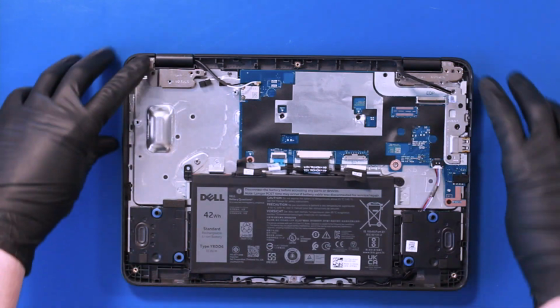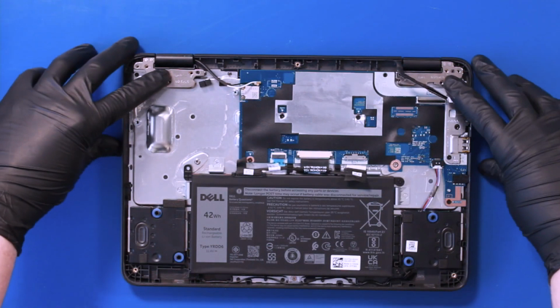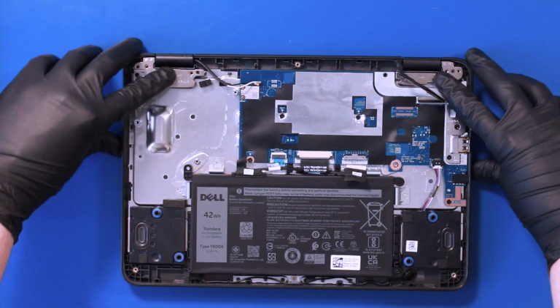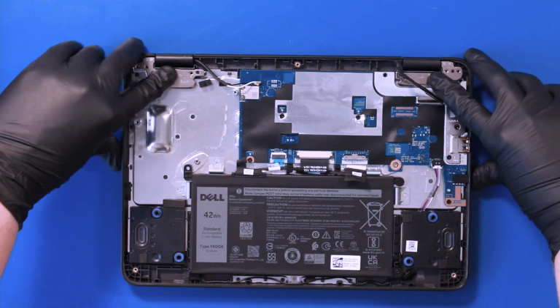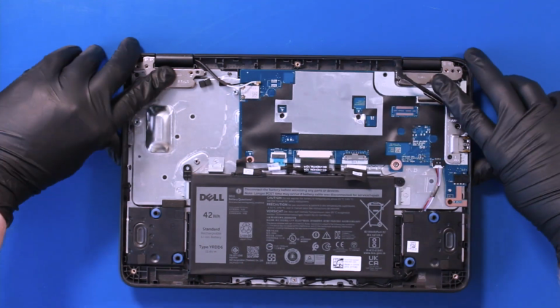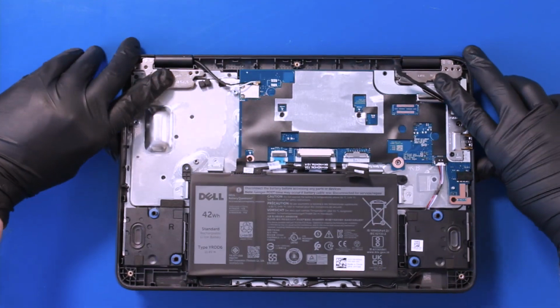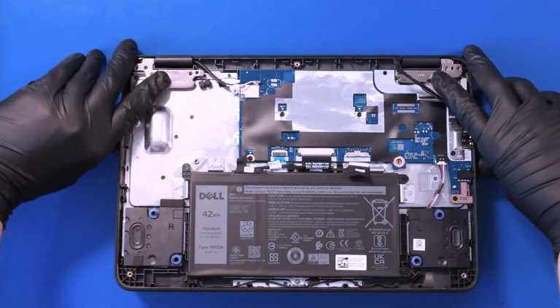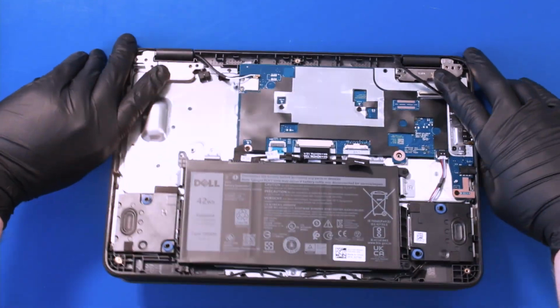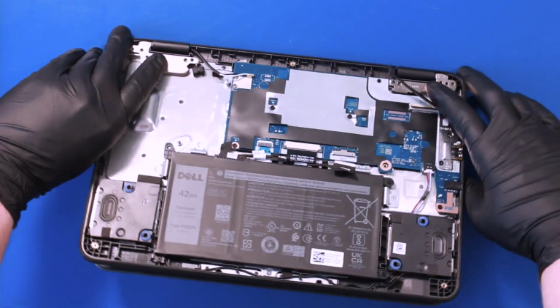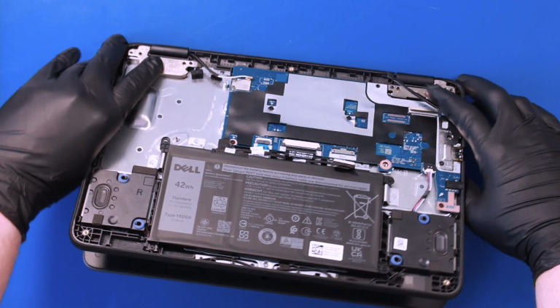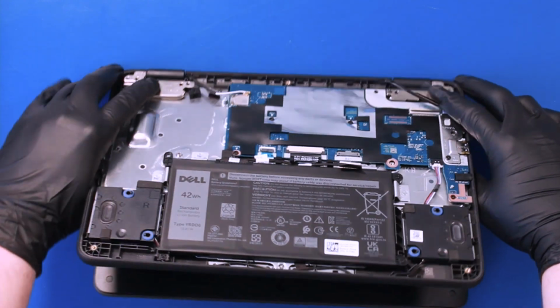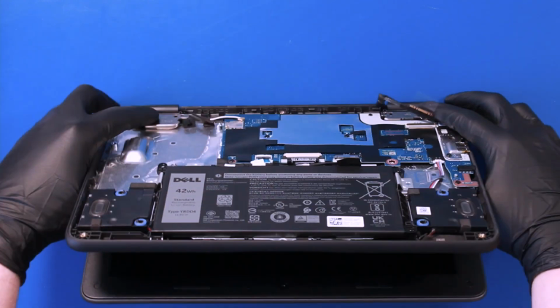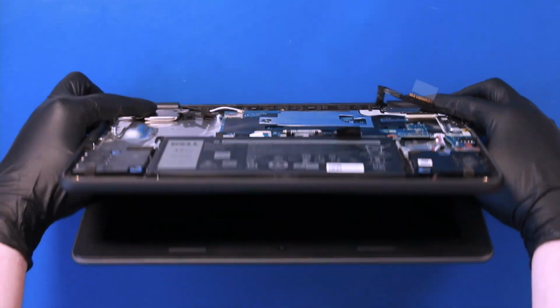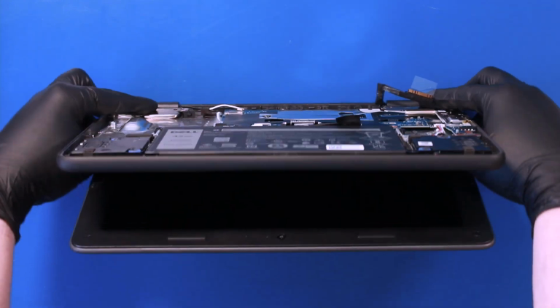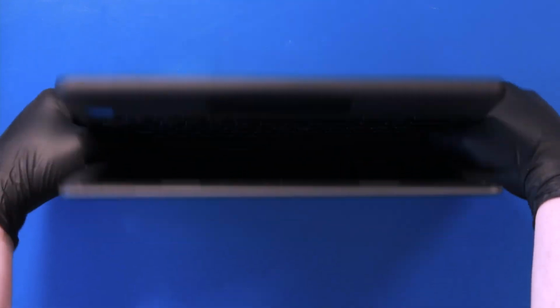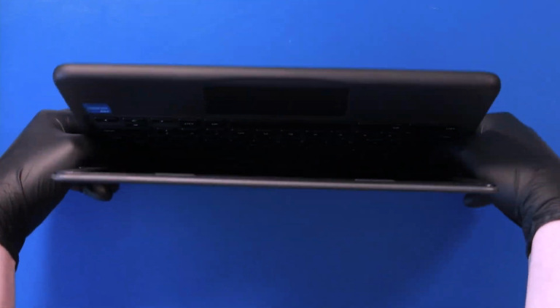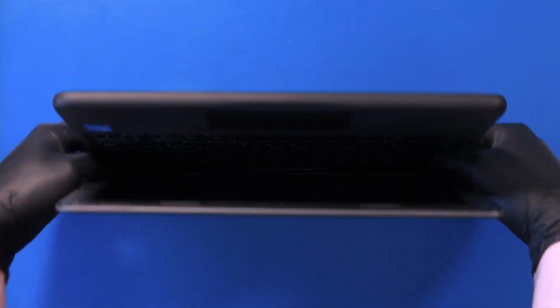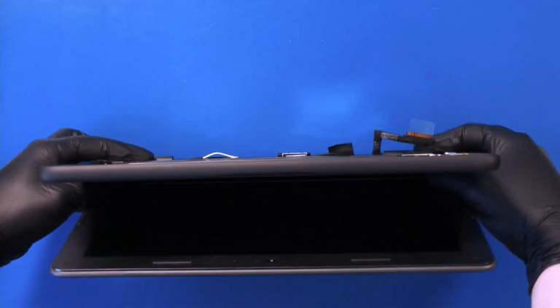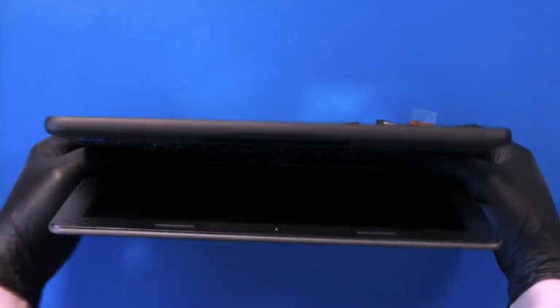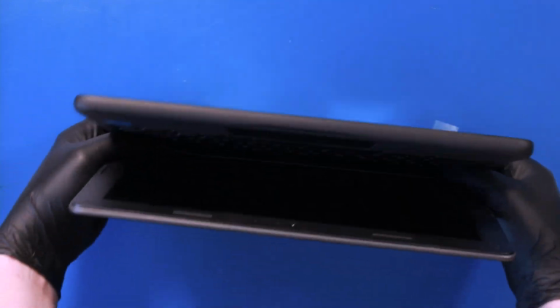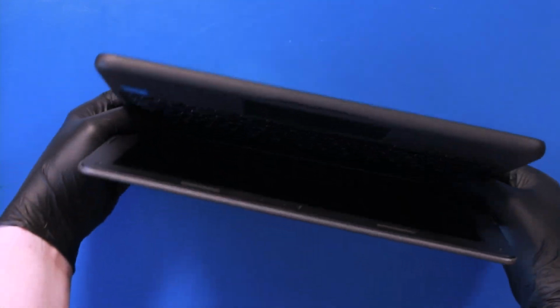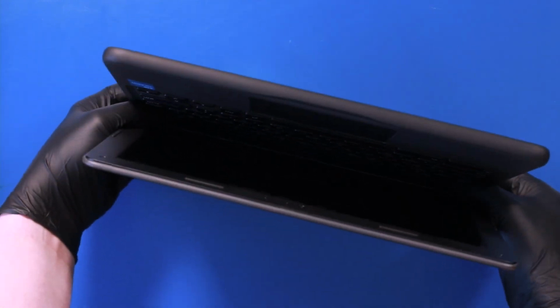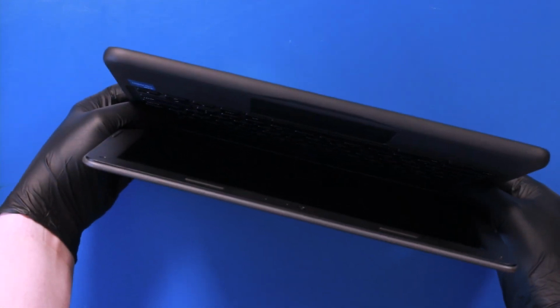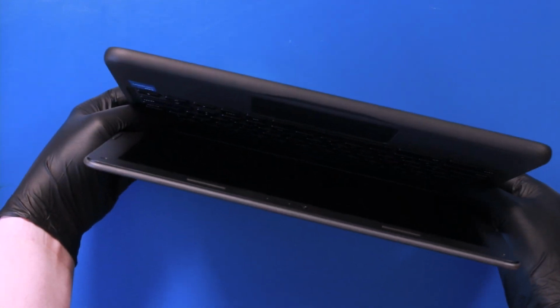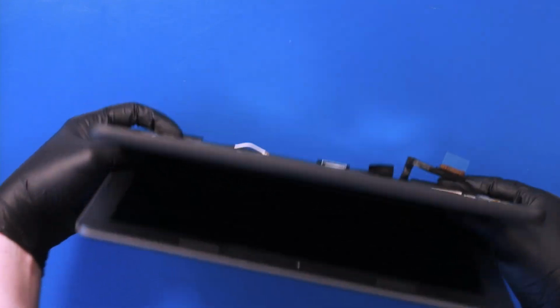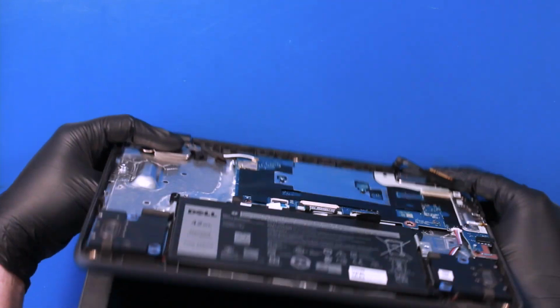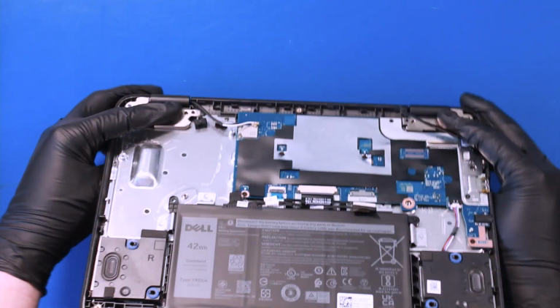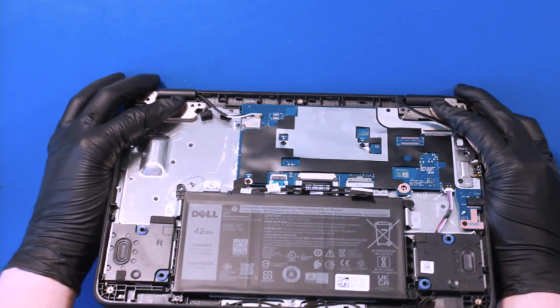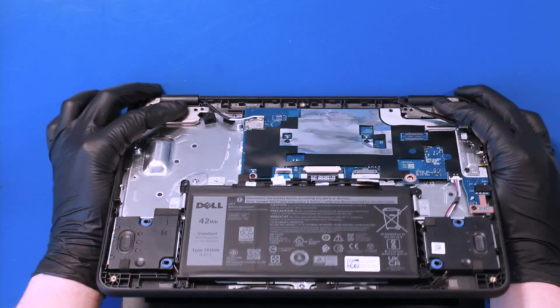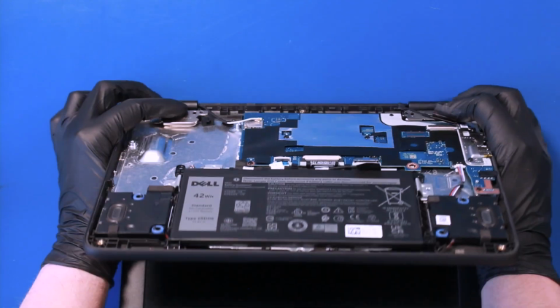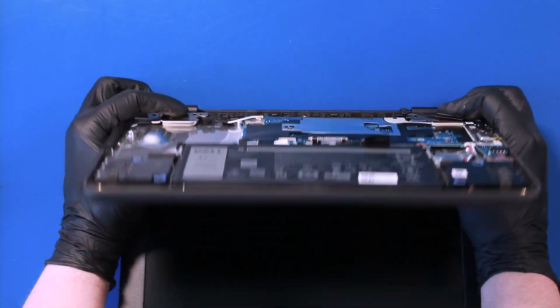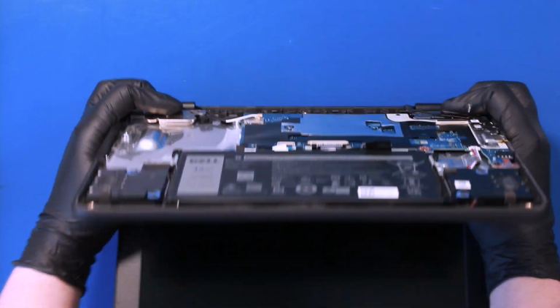Hold down the hinges and gently wiggle the assembly free.